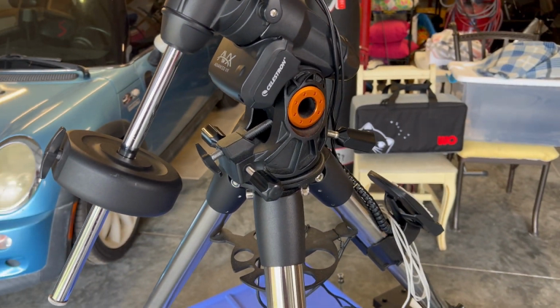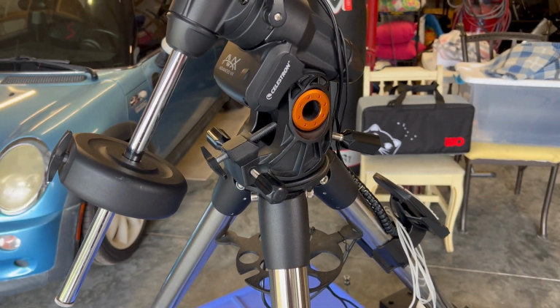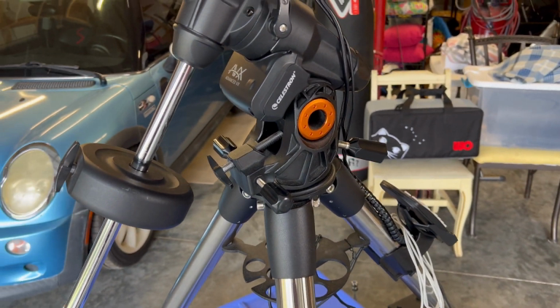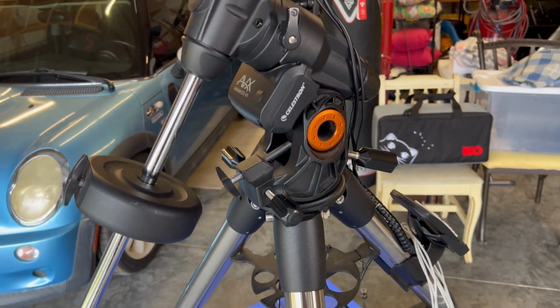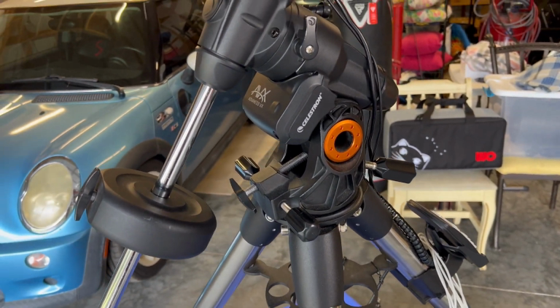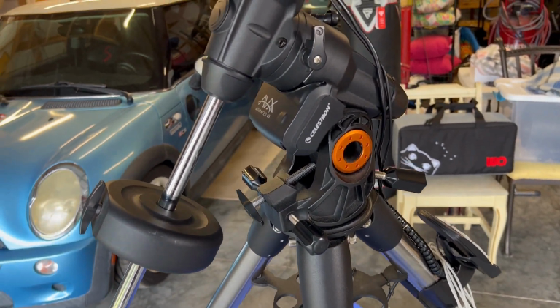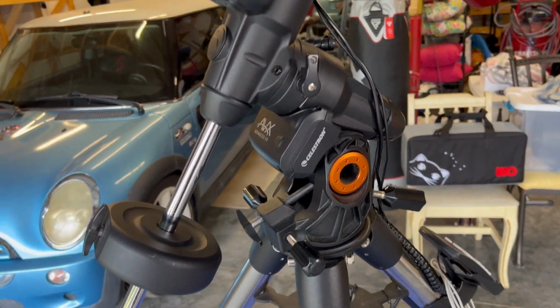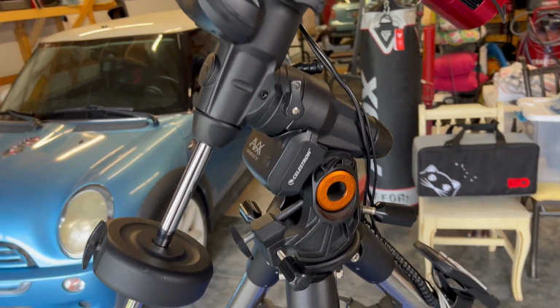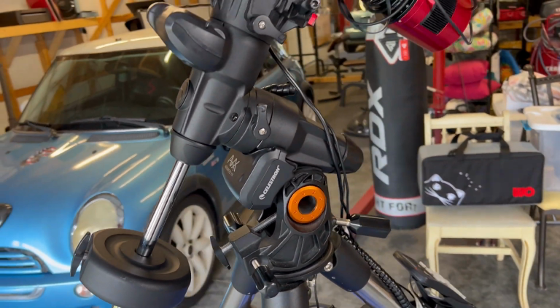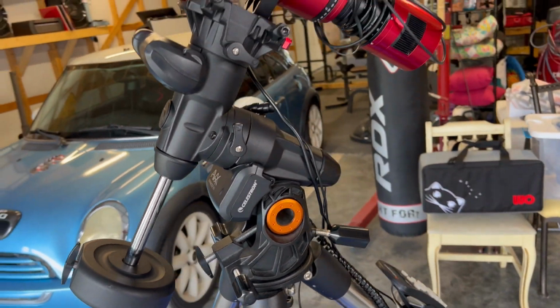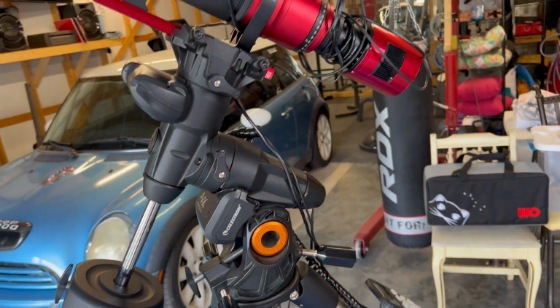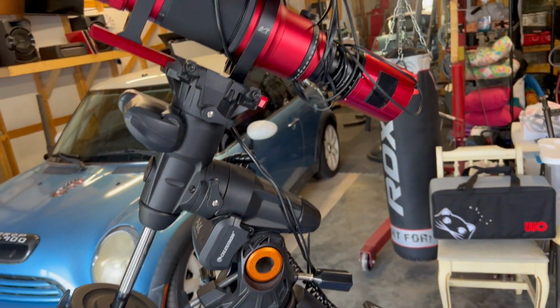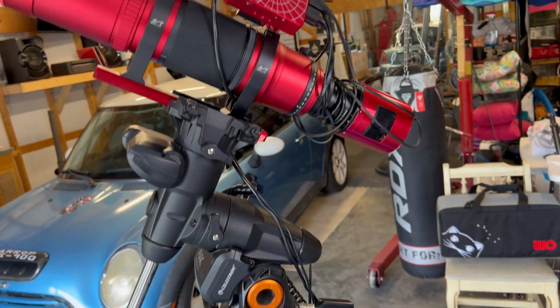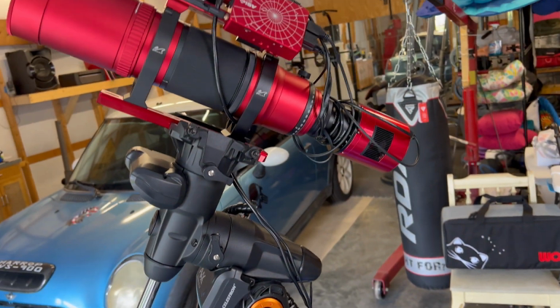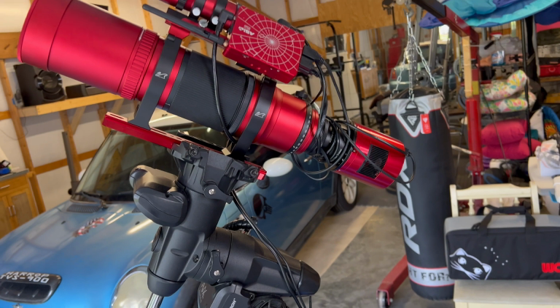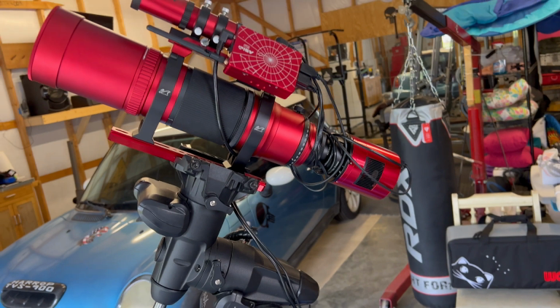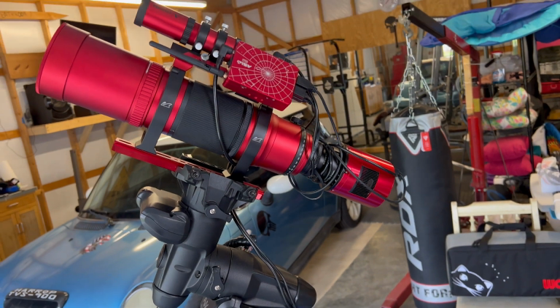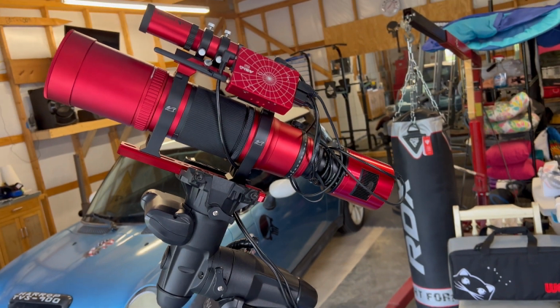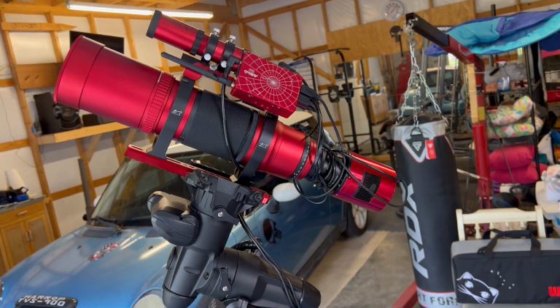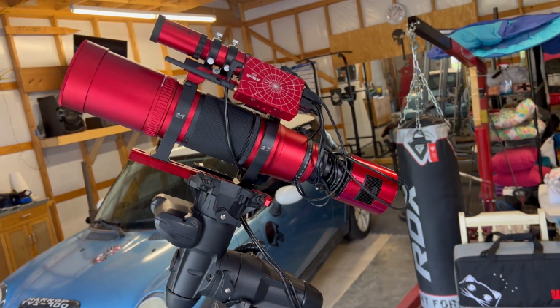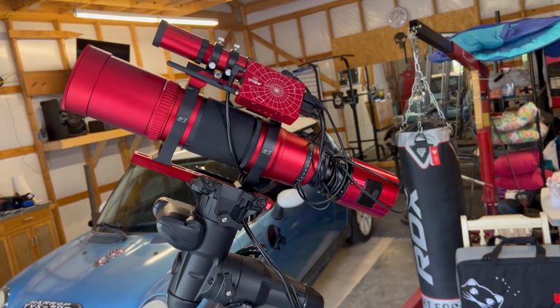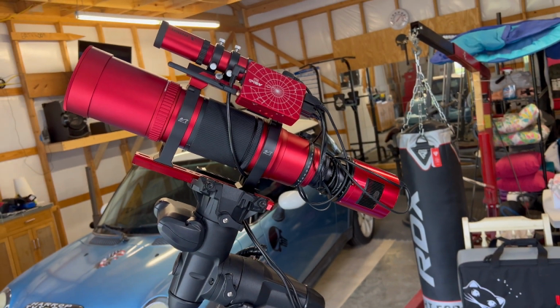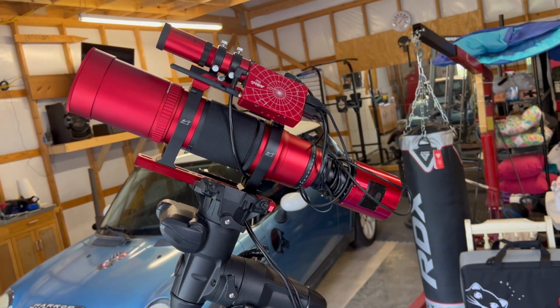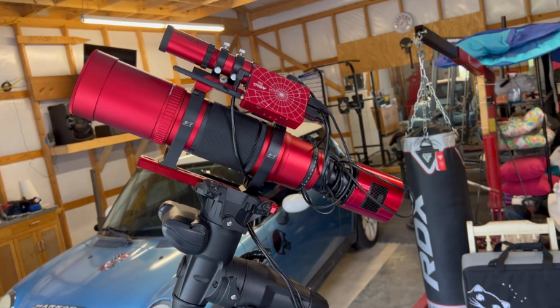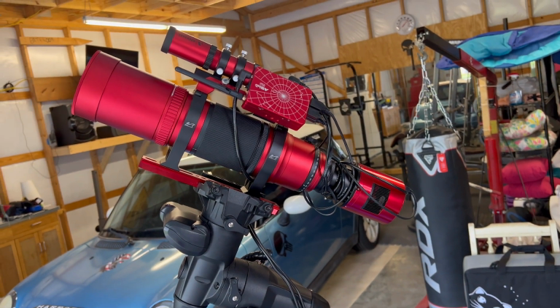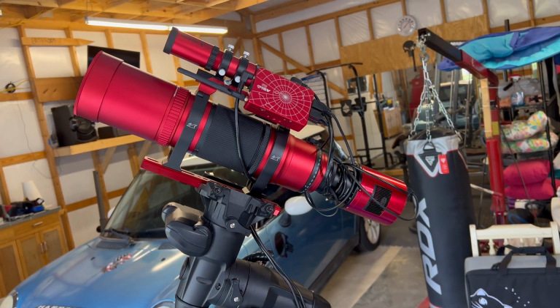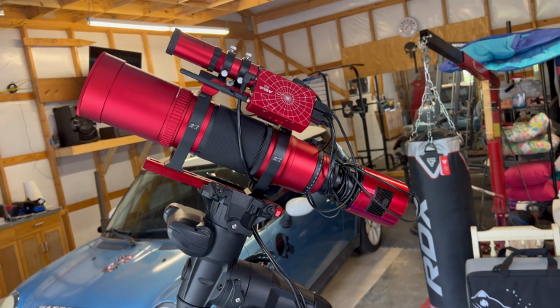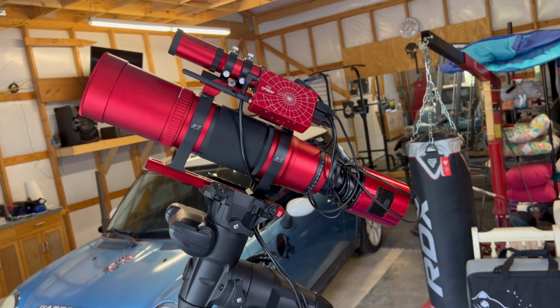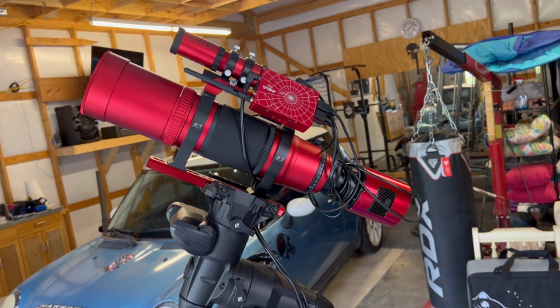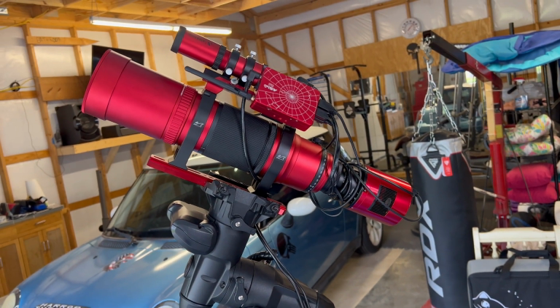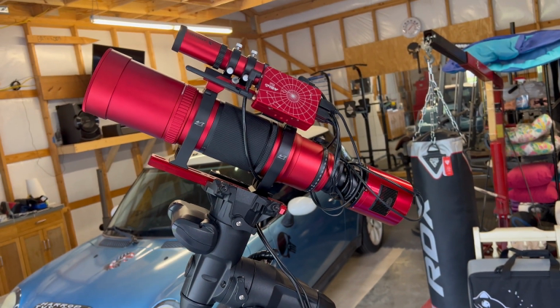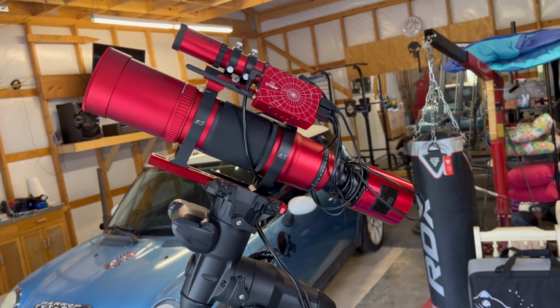But other than that, there she is. Can't wait till it gets dark — let's do some imaging.